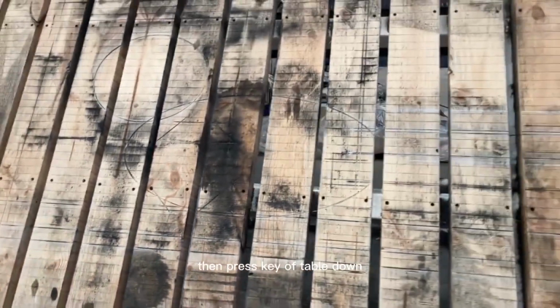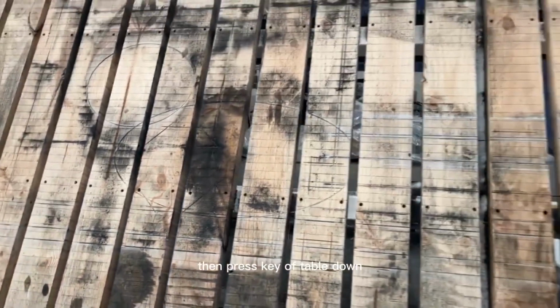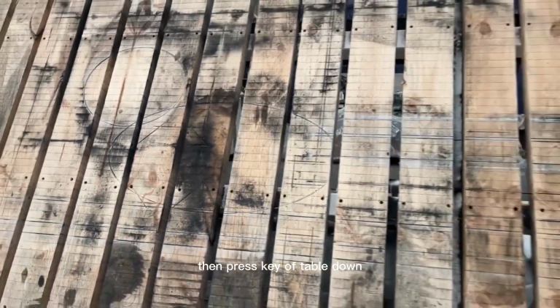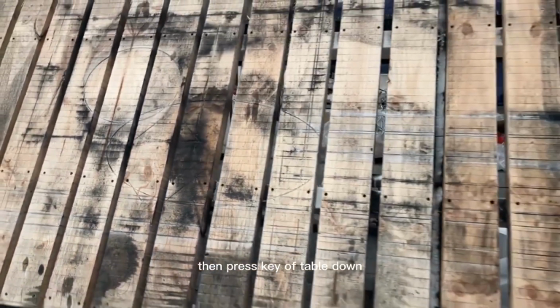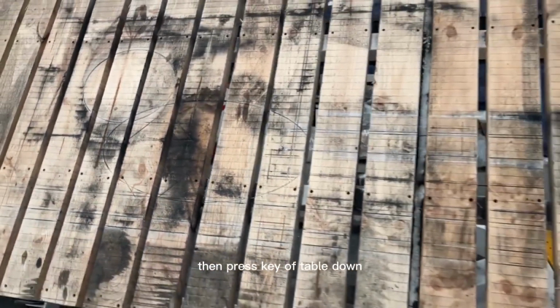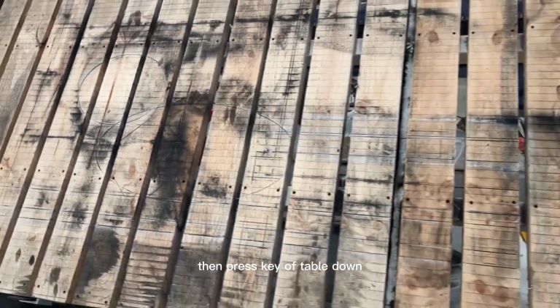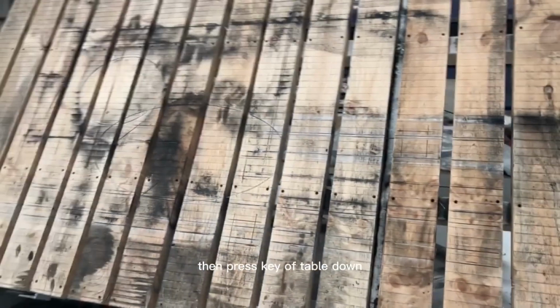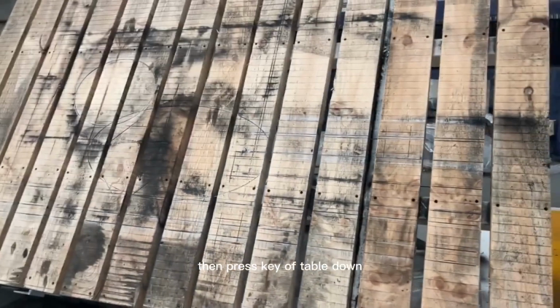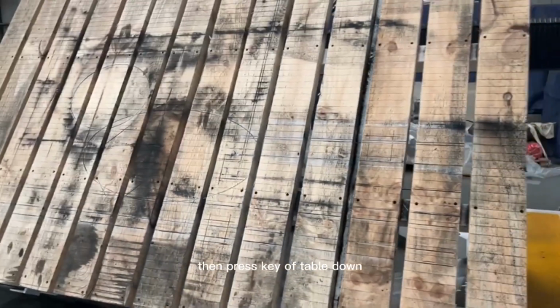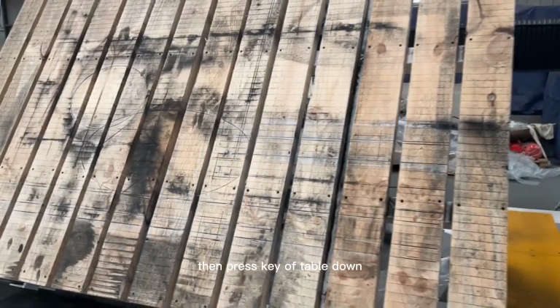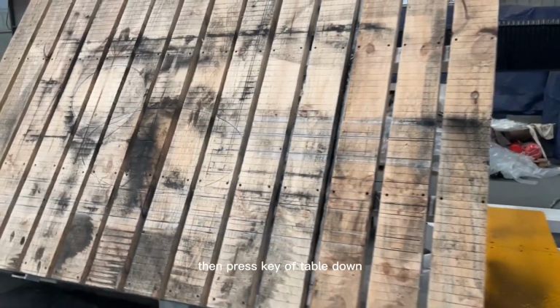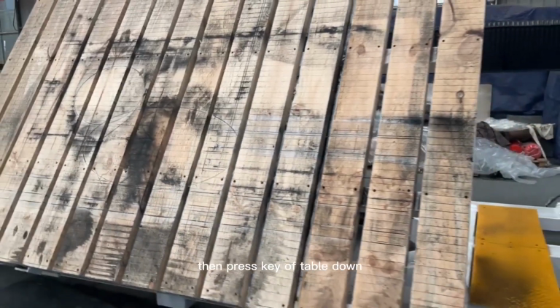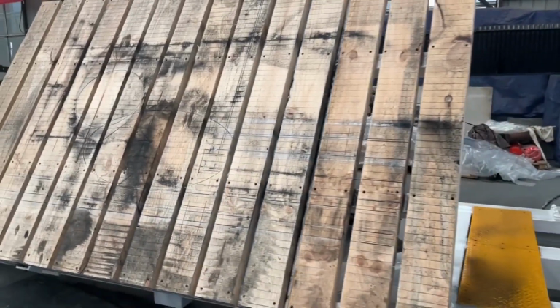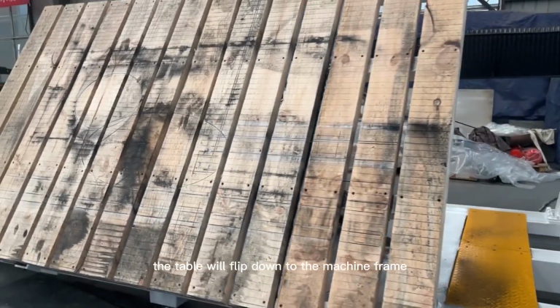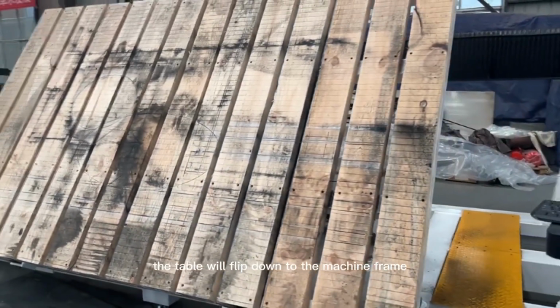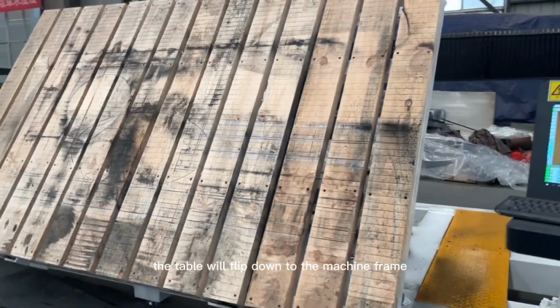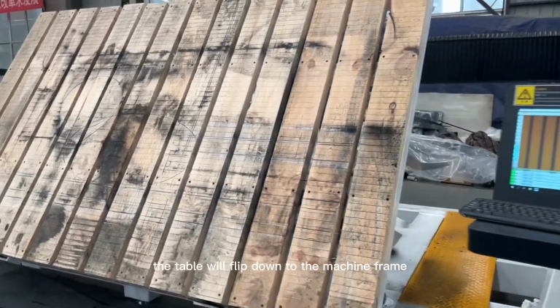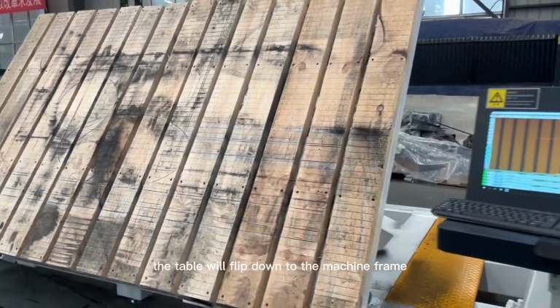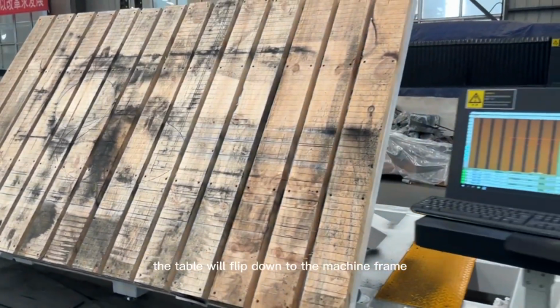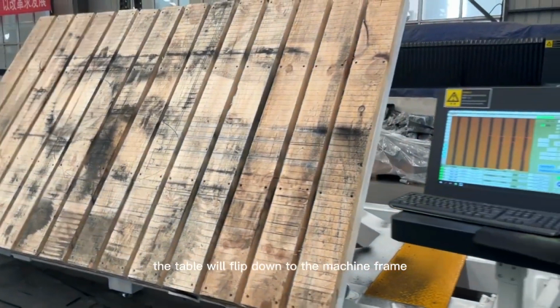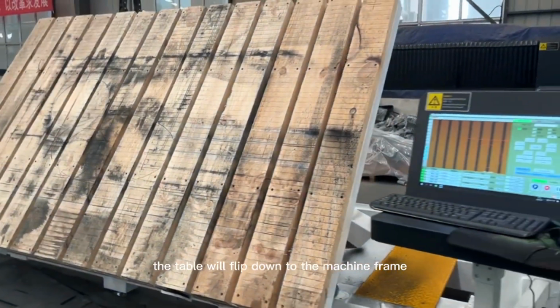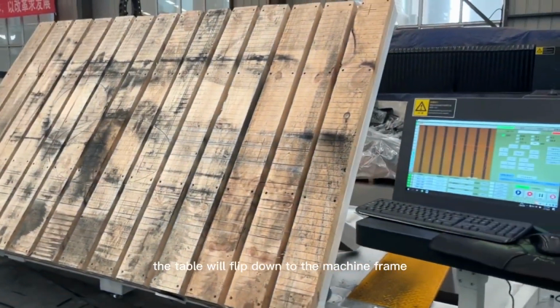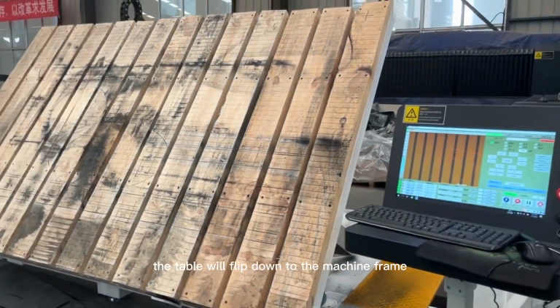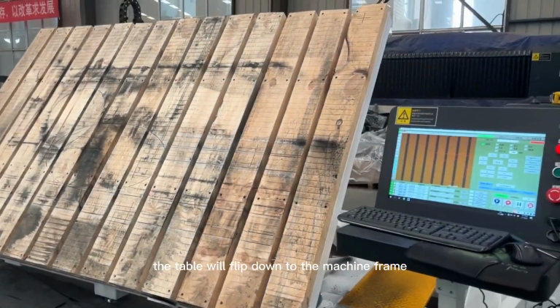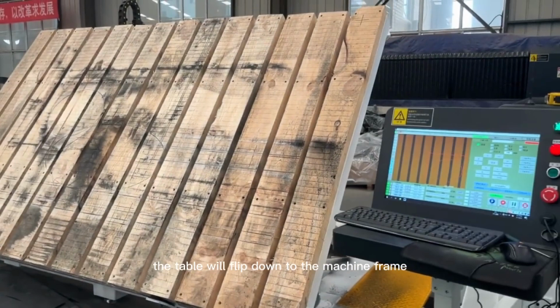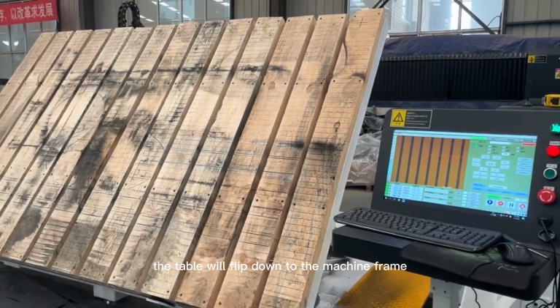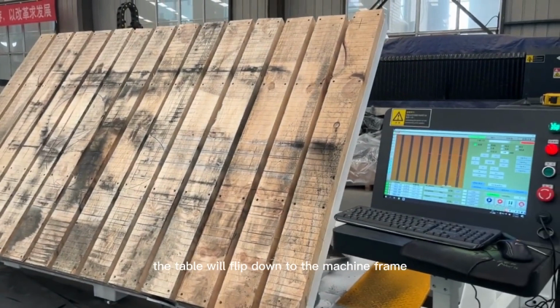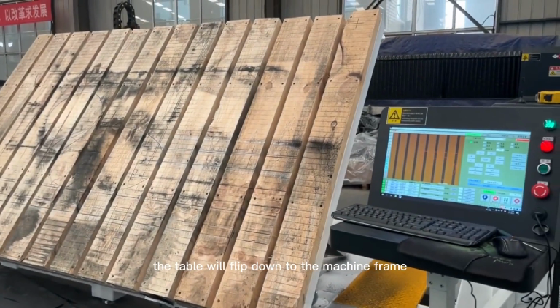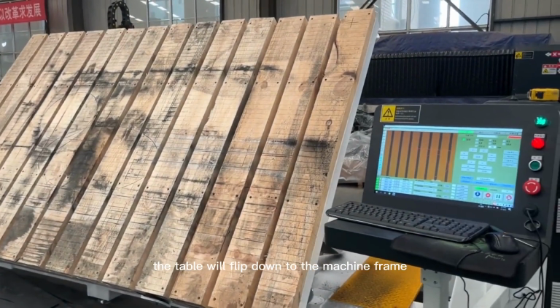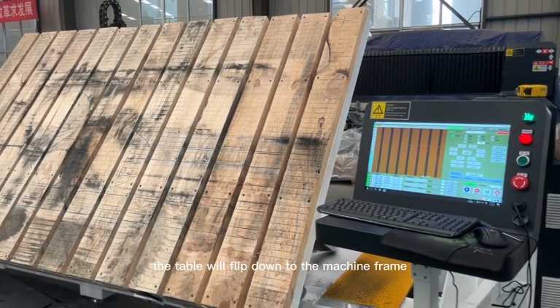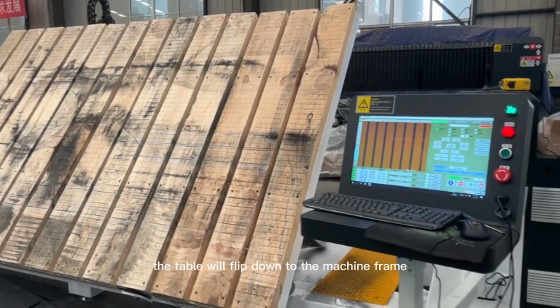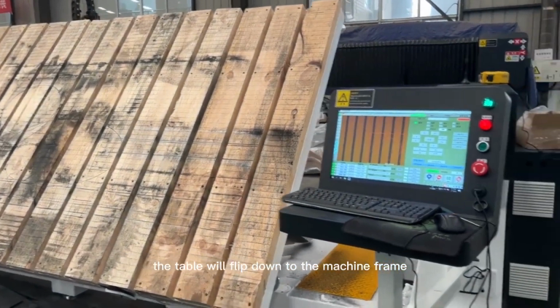Press the key to flip the table down. The table will flip down to the machine frame.